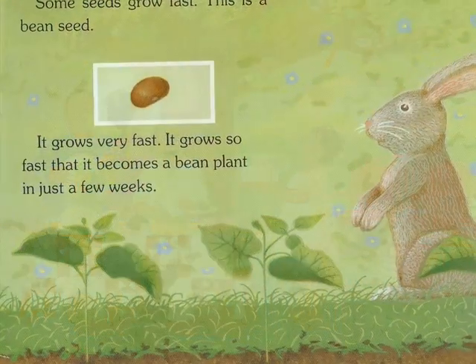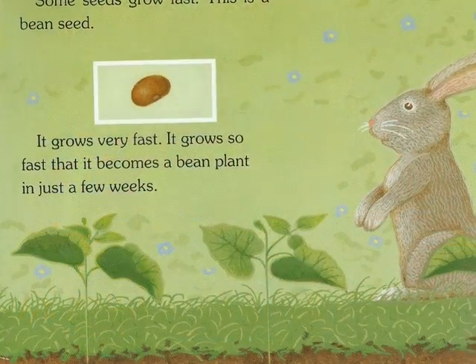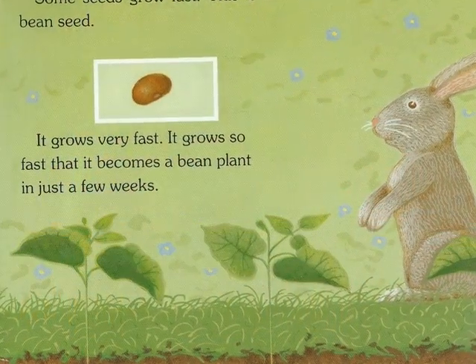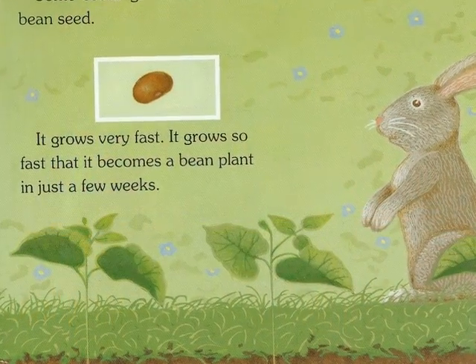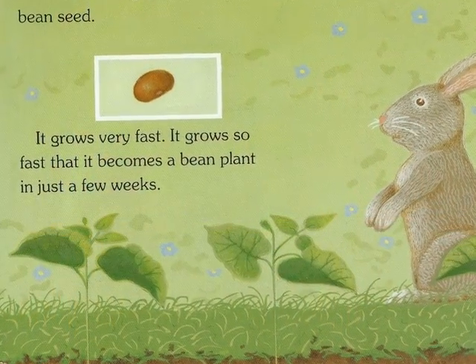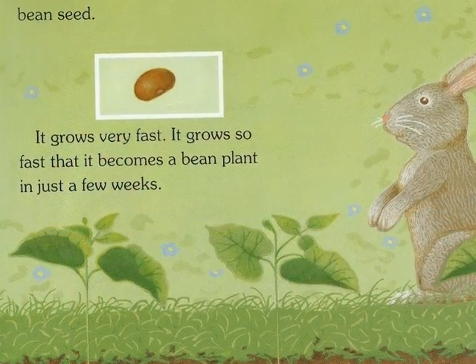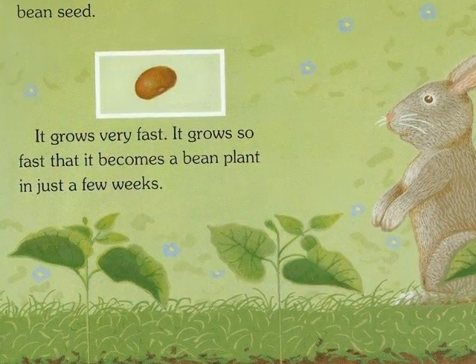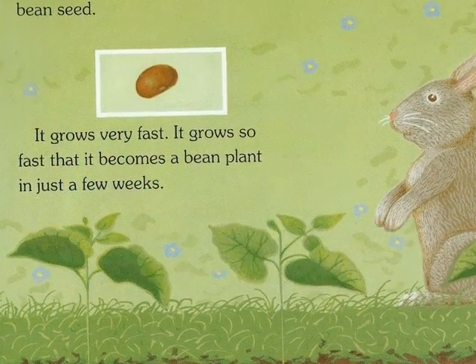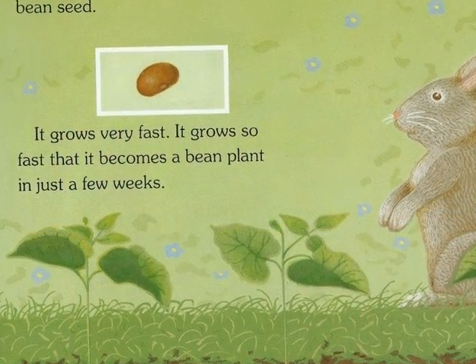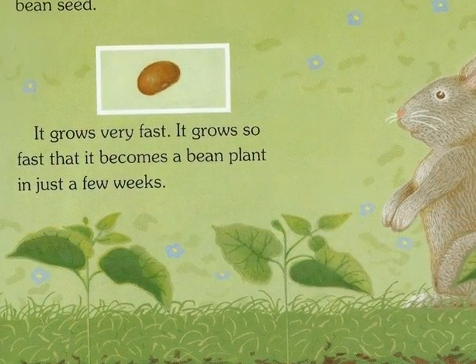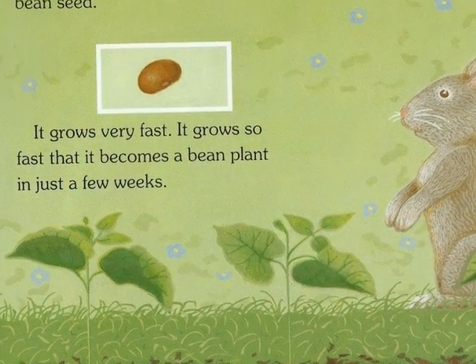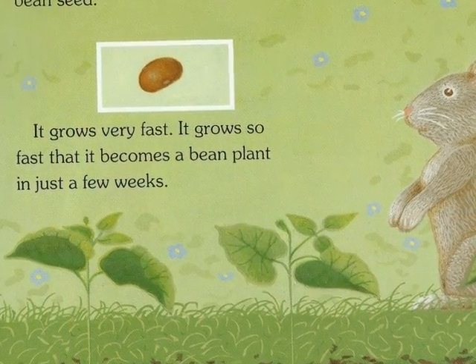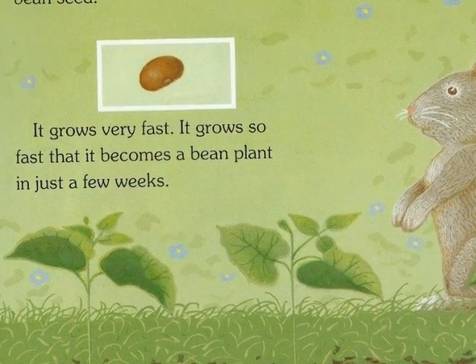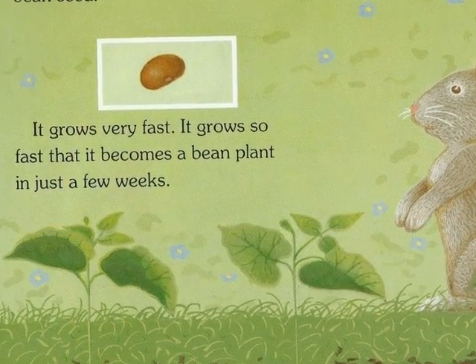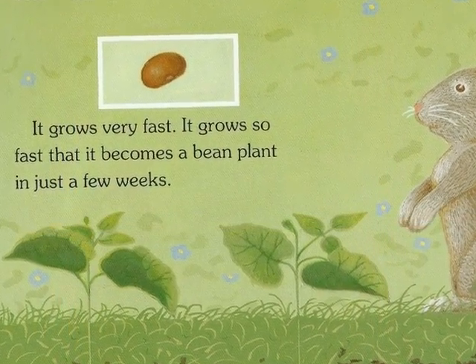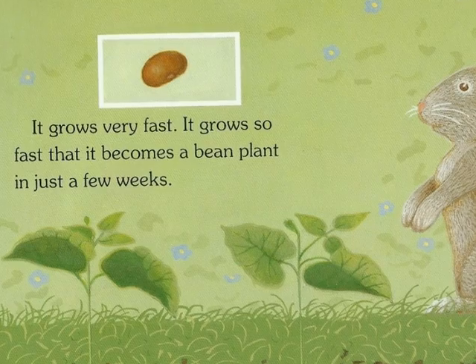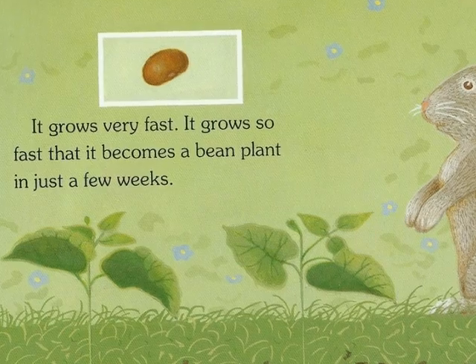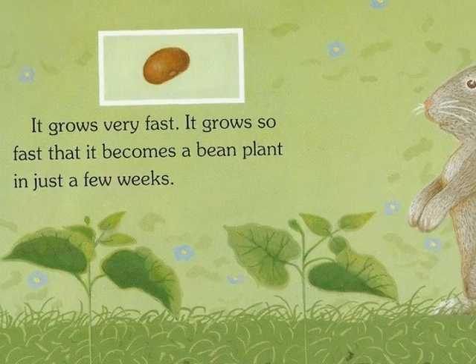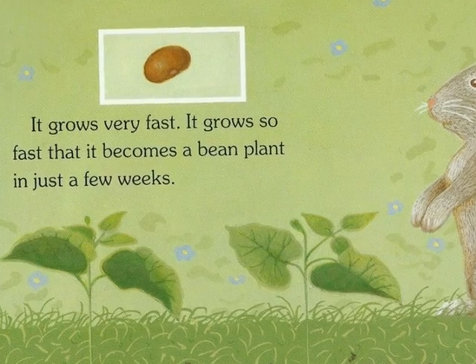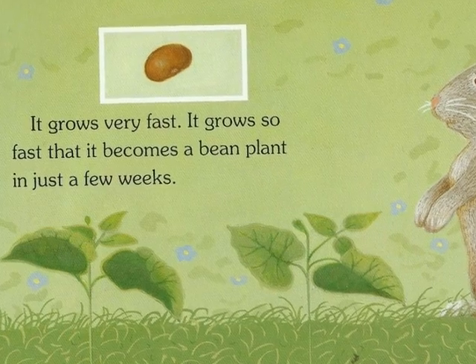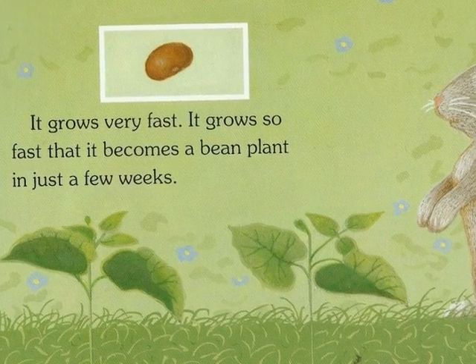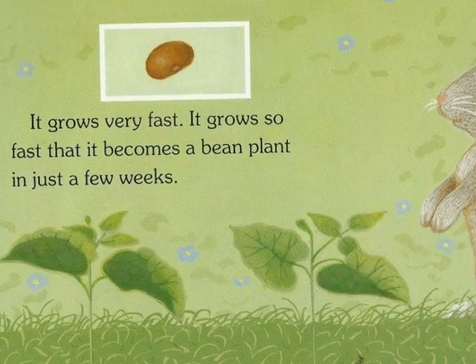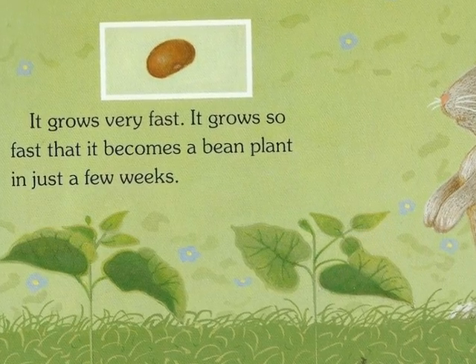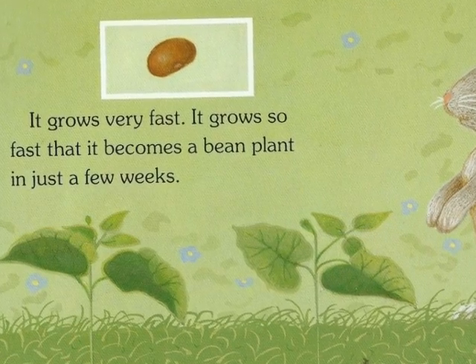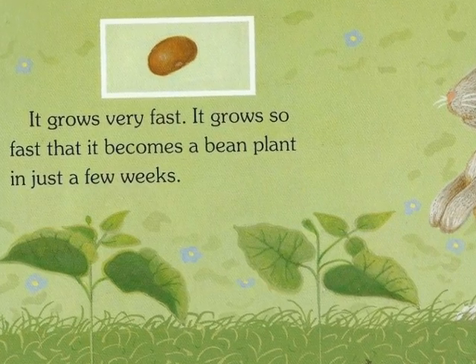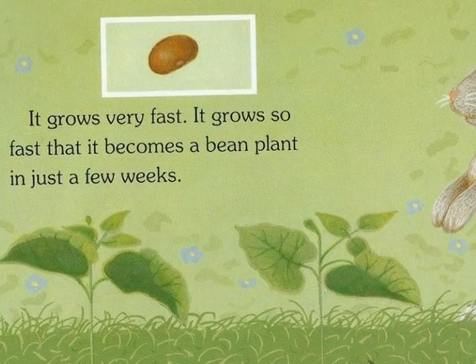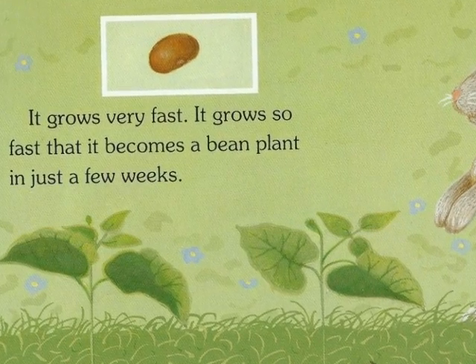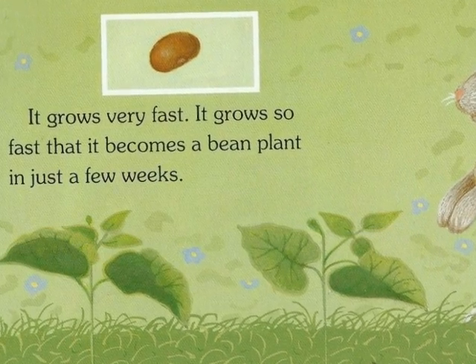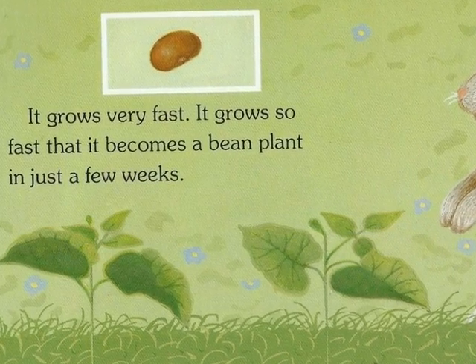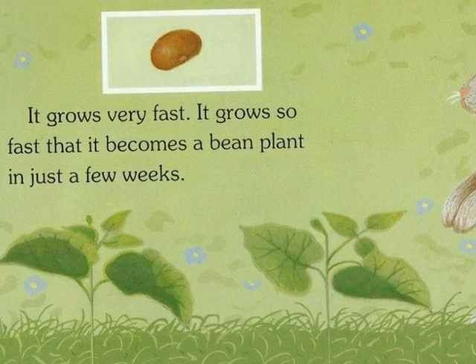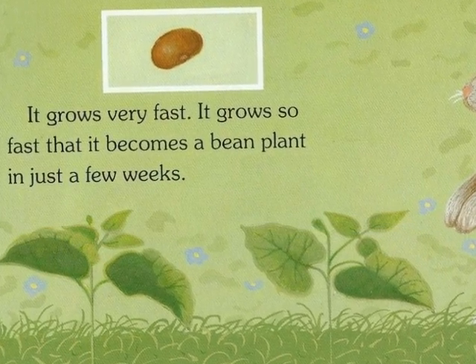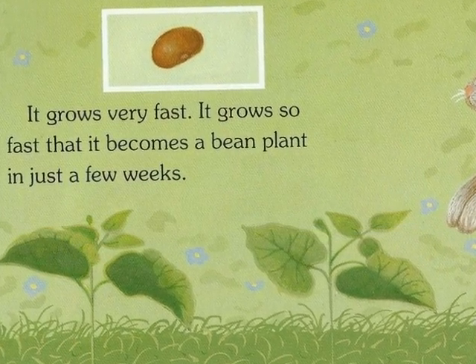Some seeds grow fast. This is a bean seed. It grows very fast. It grows so fast that it becomes a bean plant in just a few weeks.